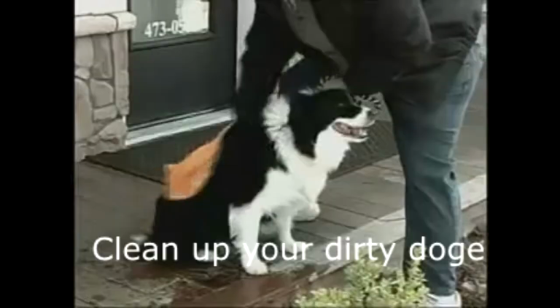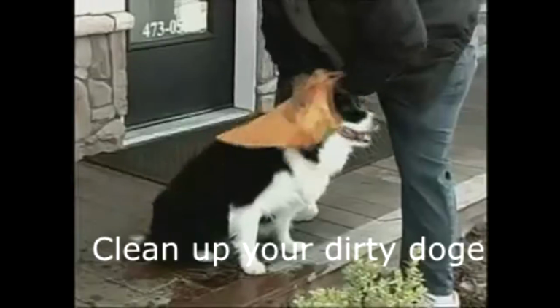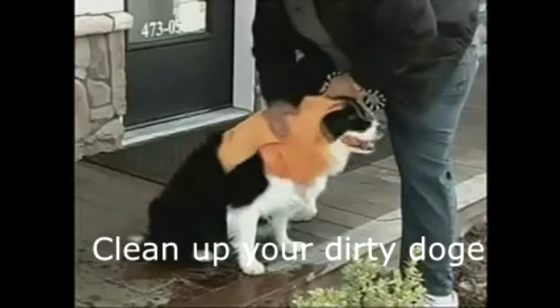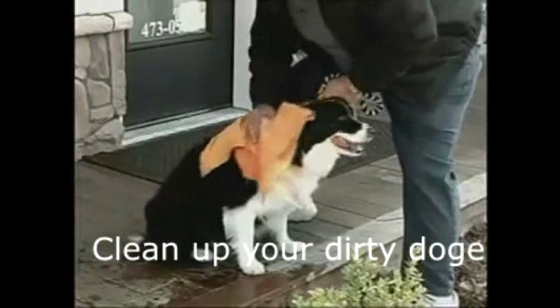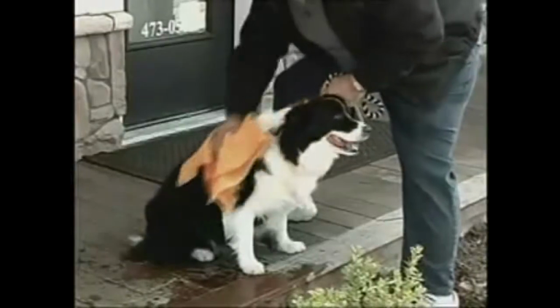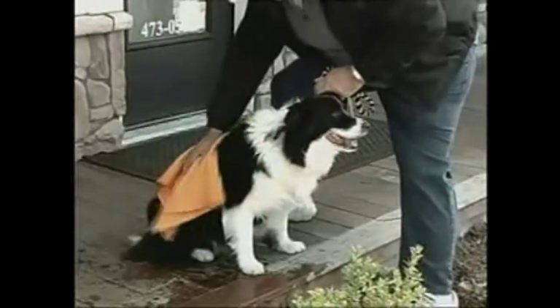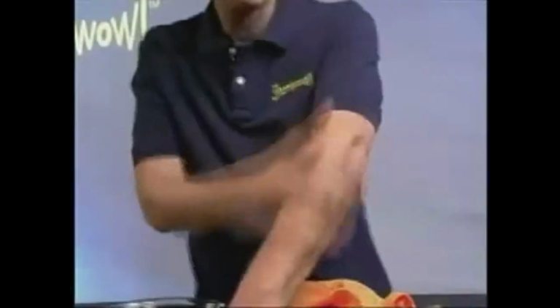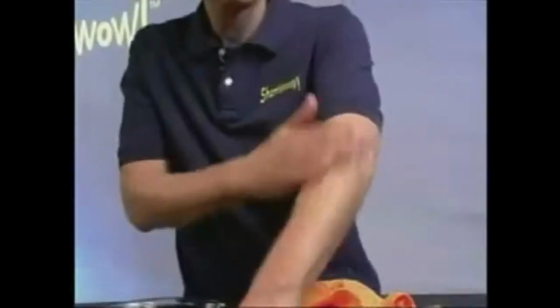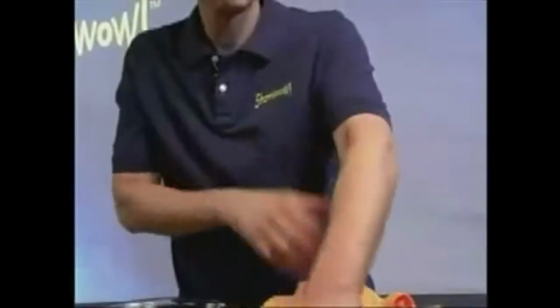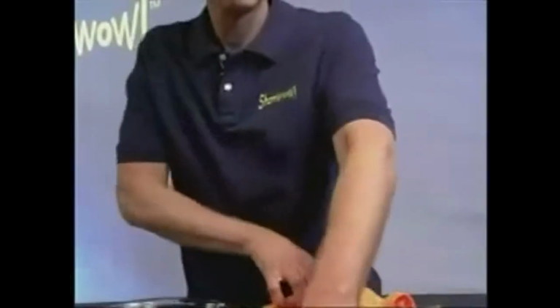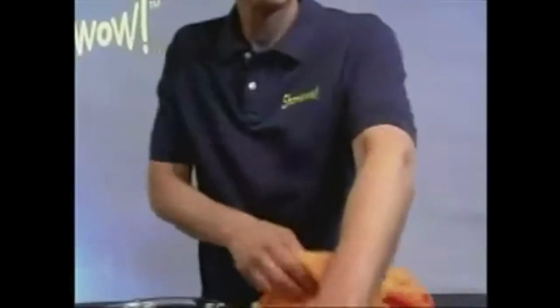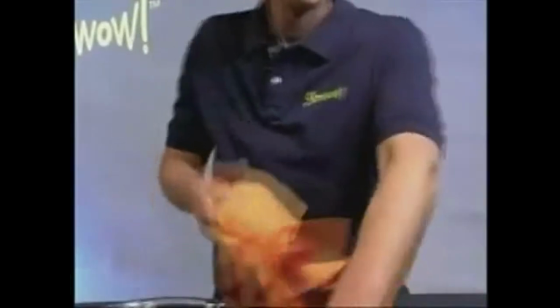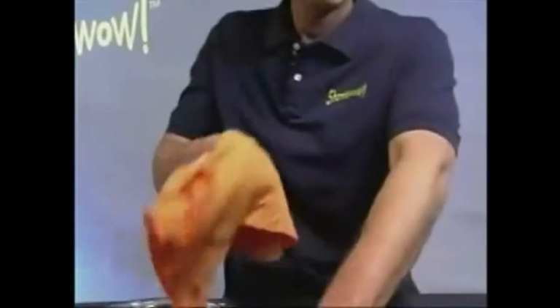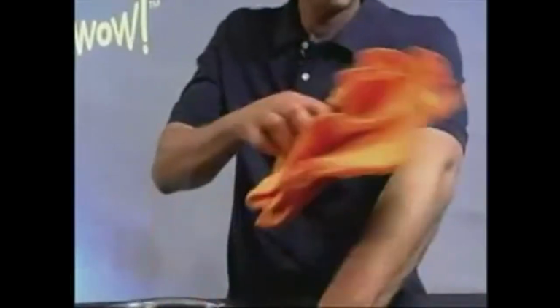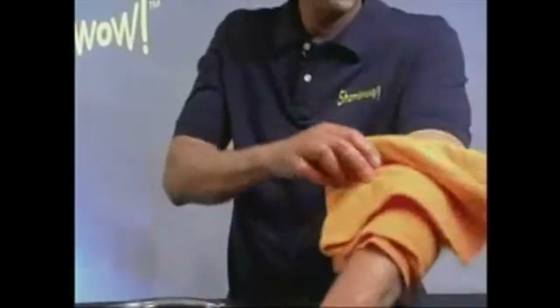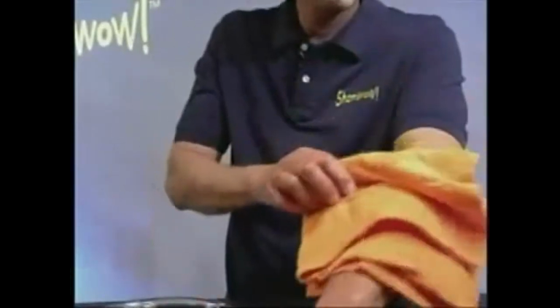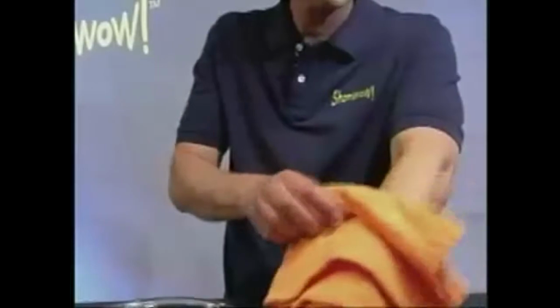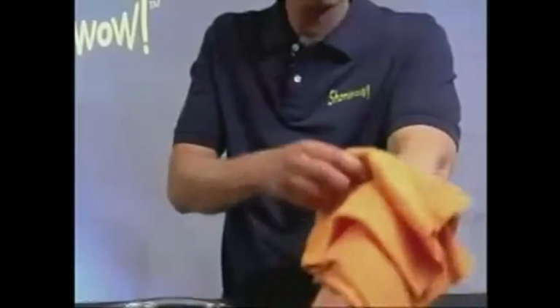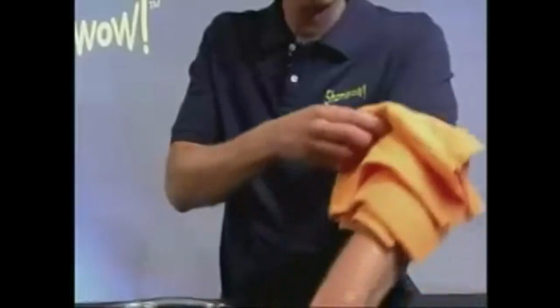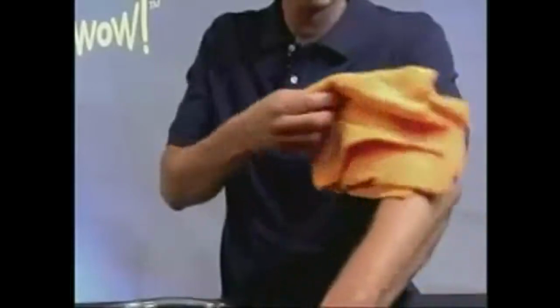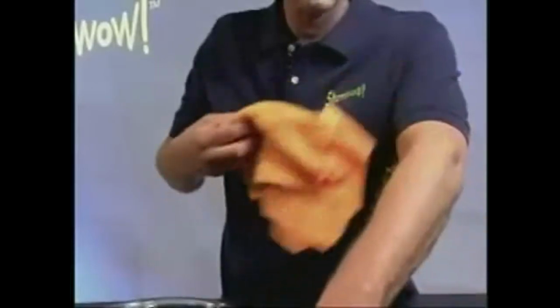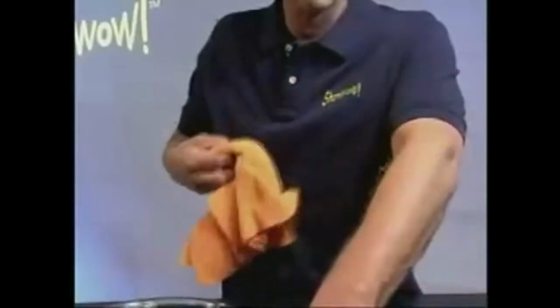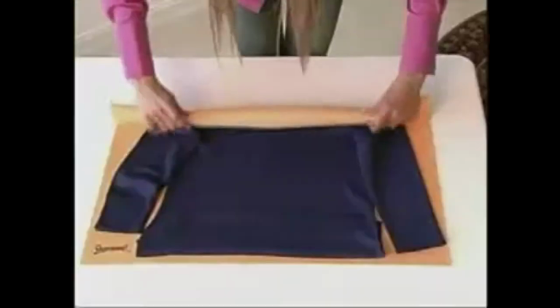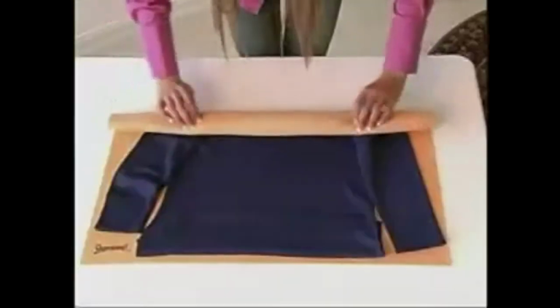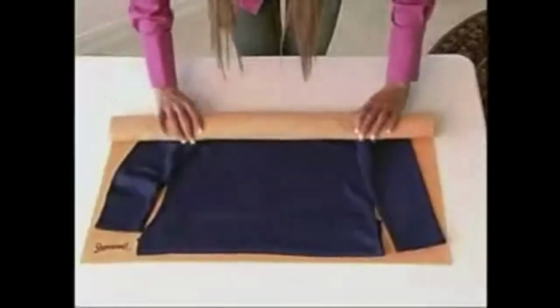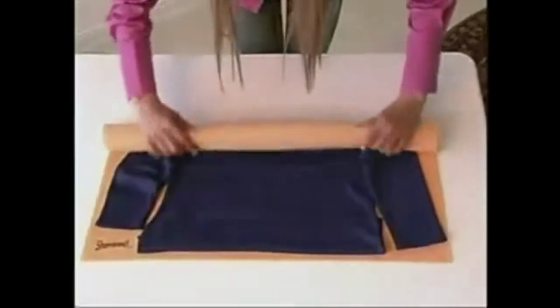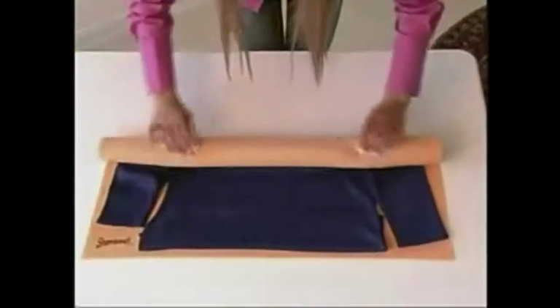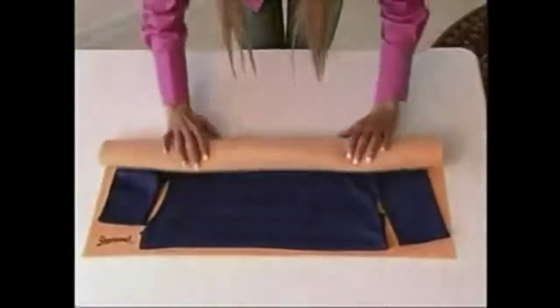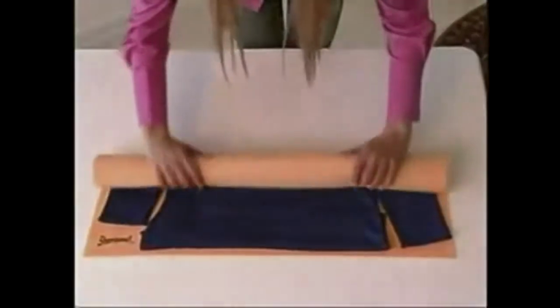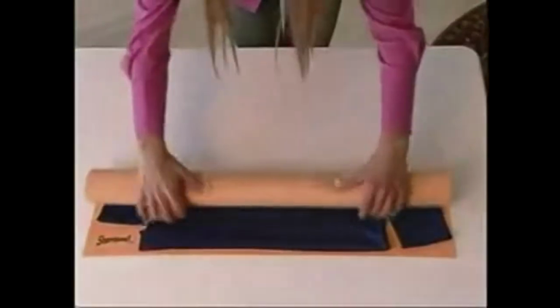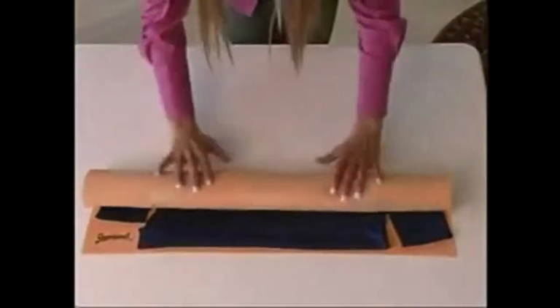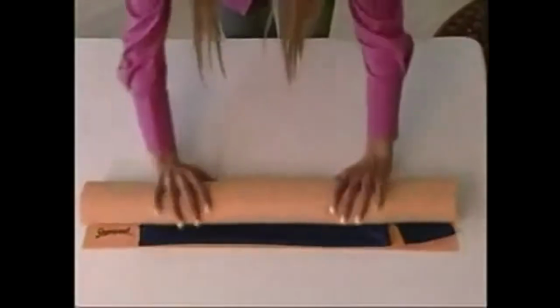Use one as a towel. Olympic divers, they use it as a towel. Look at that — completely dry. Put a wet sweater, roll it up, it dries your sweaters.